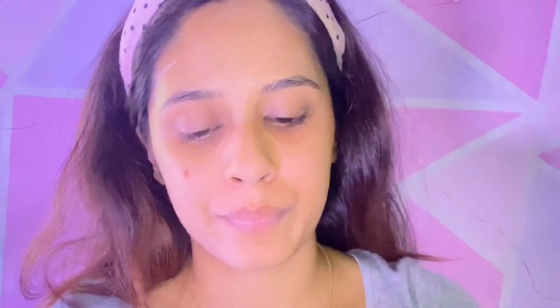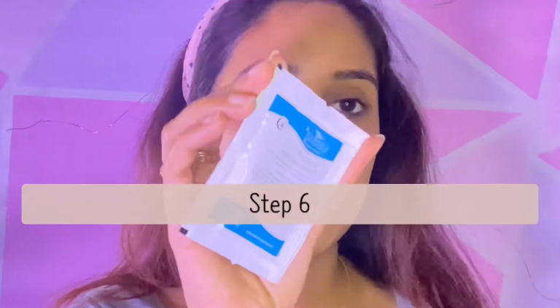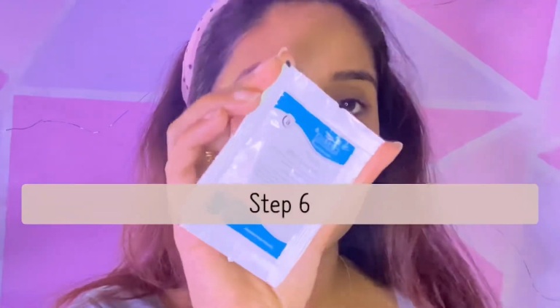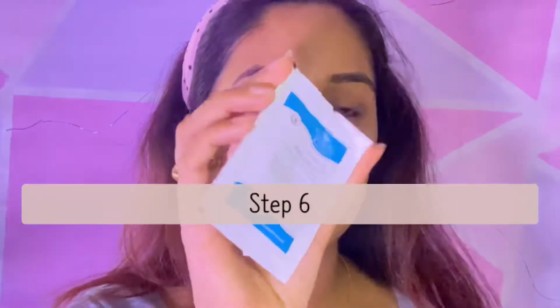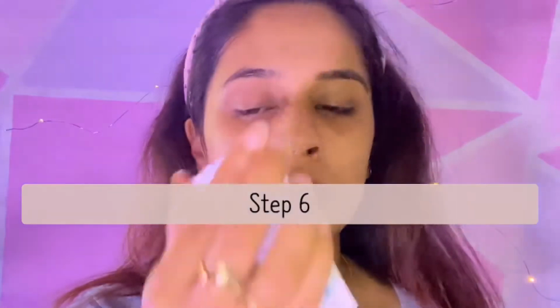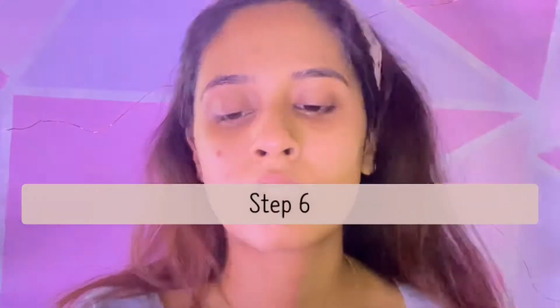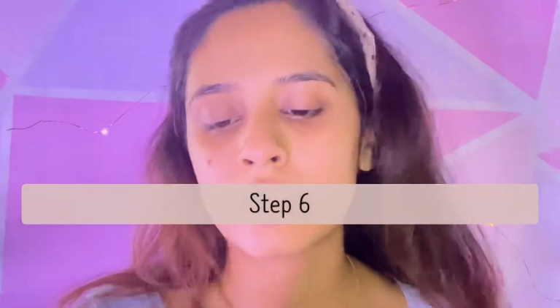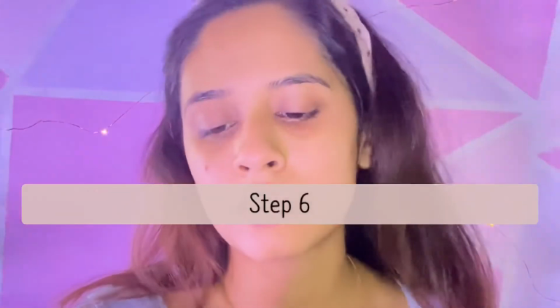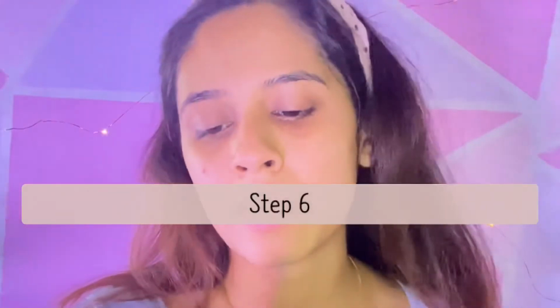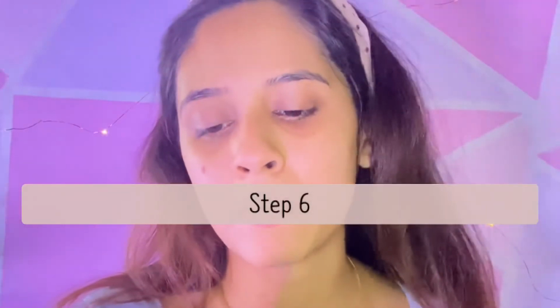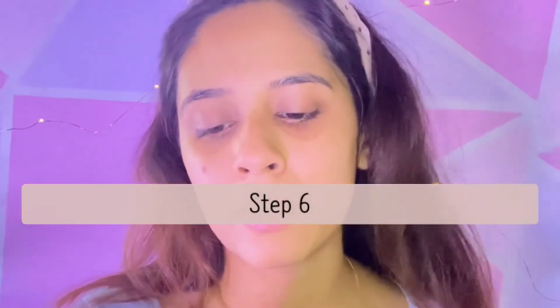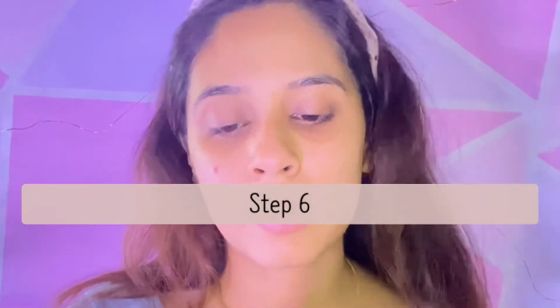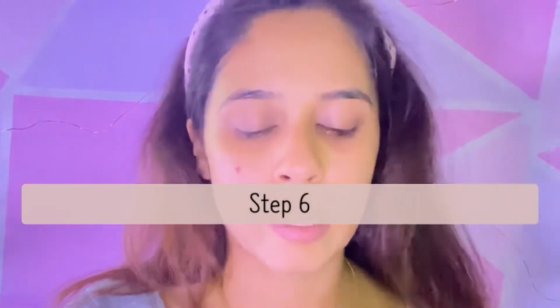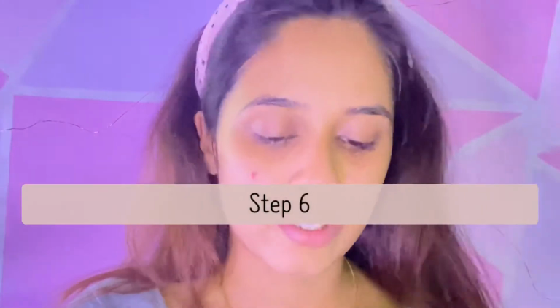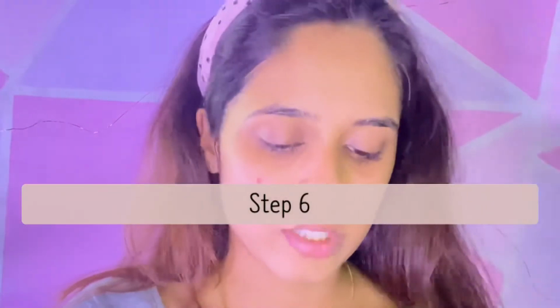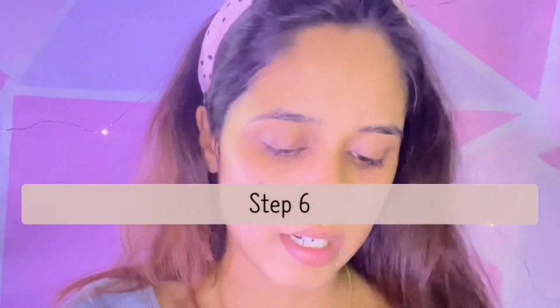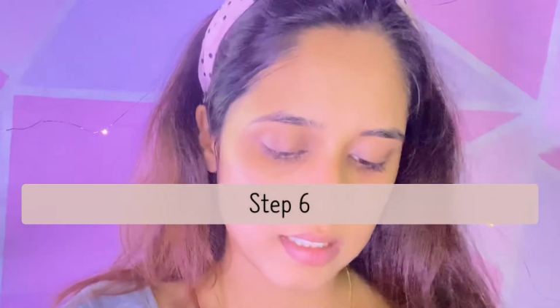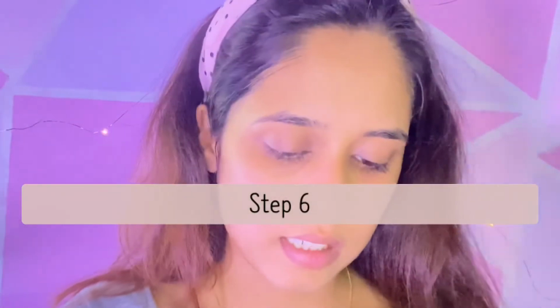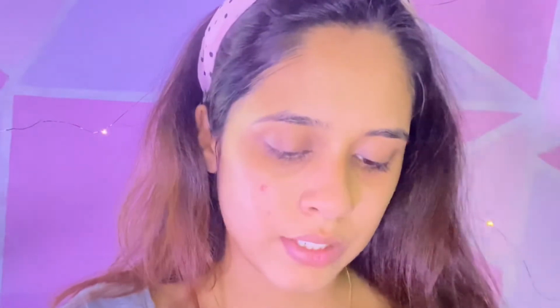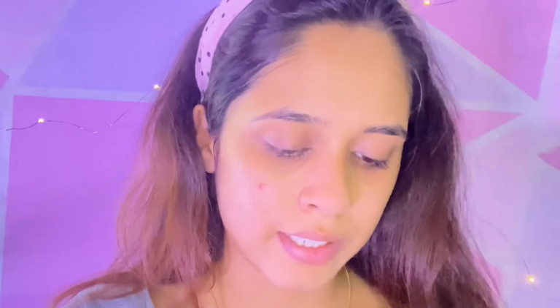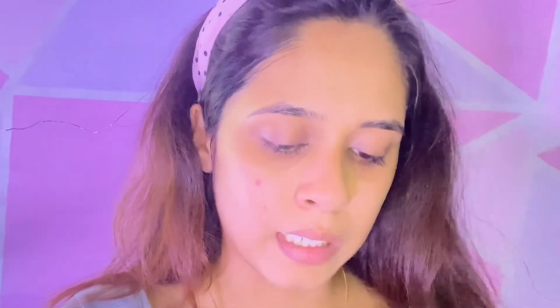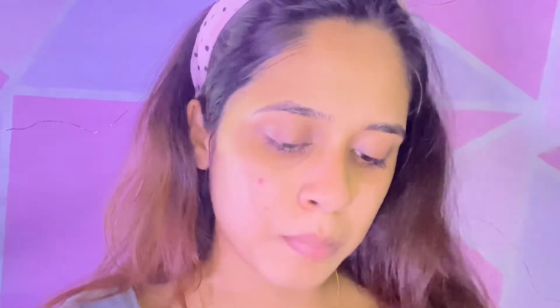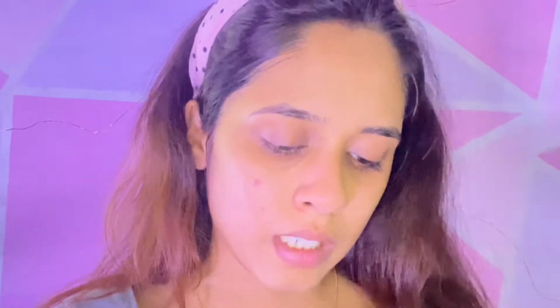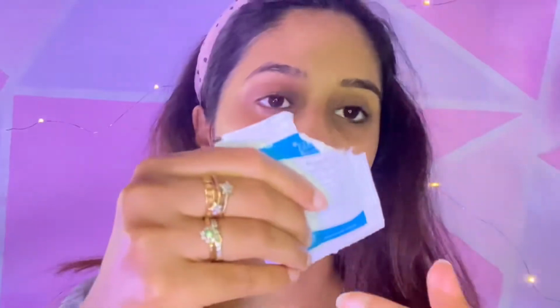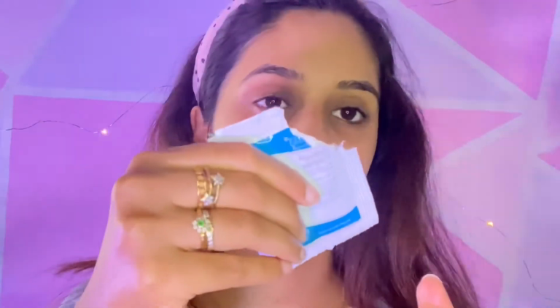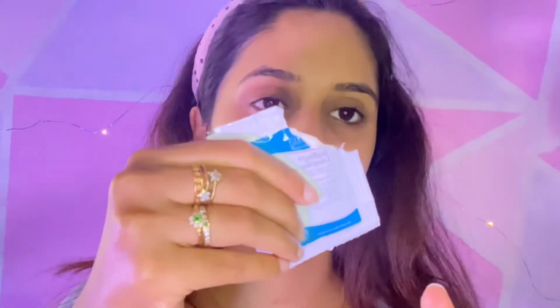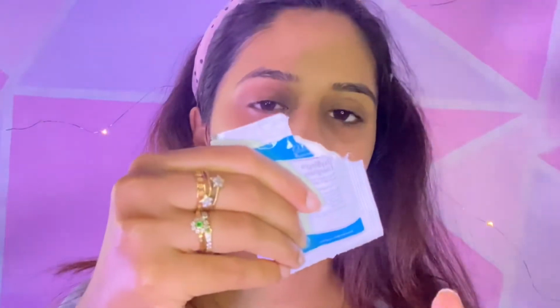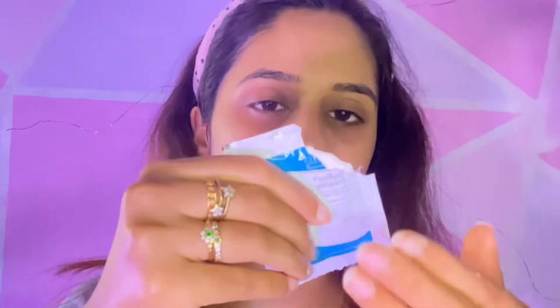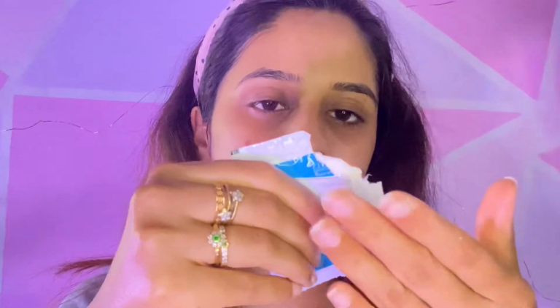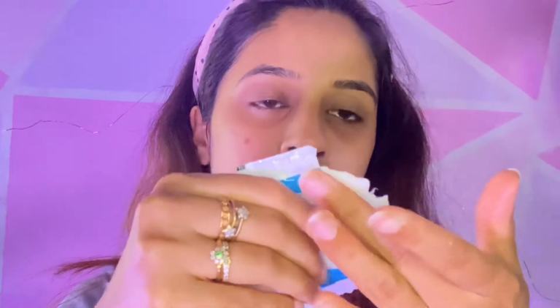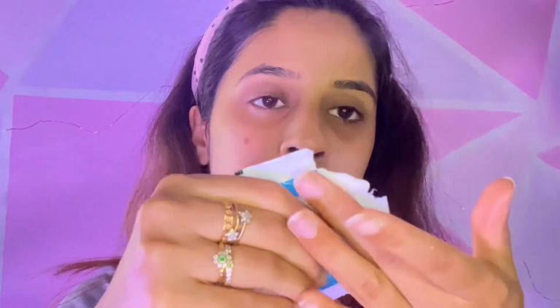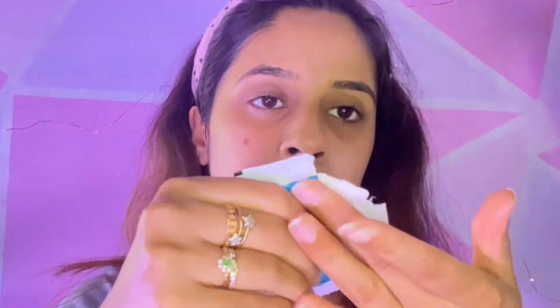The sixth step is the energizing cream — and this is the cream.